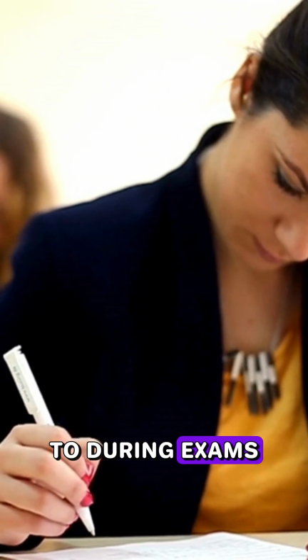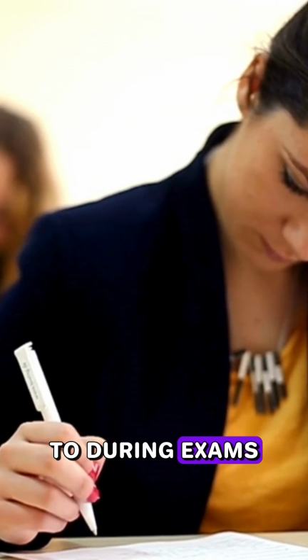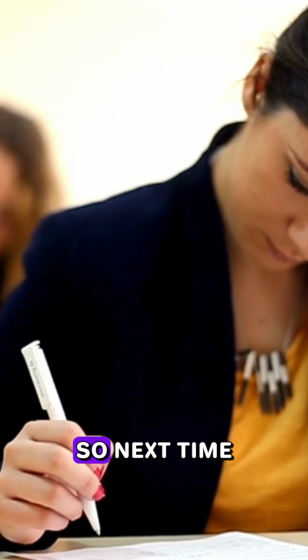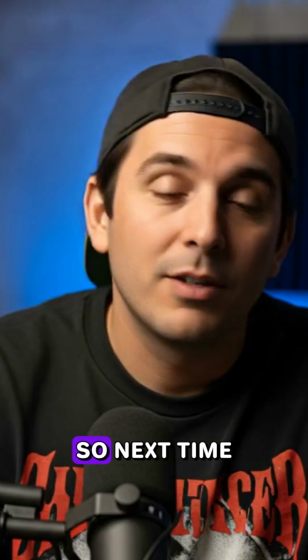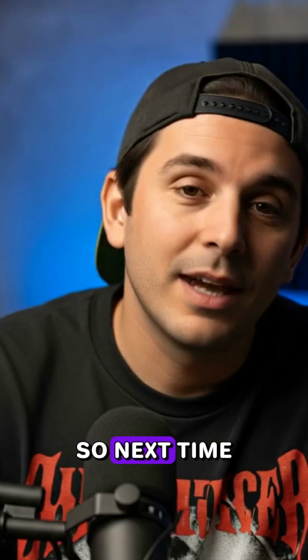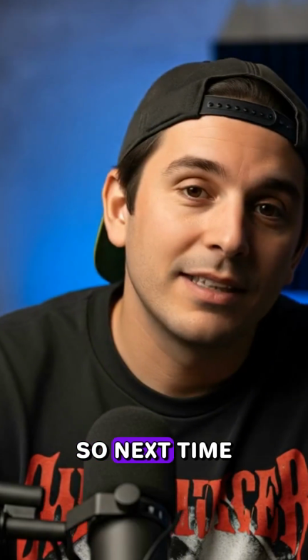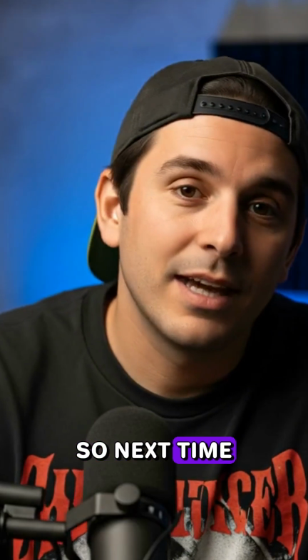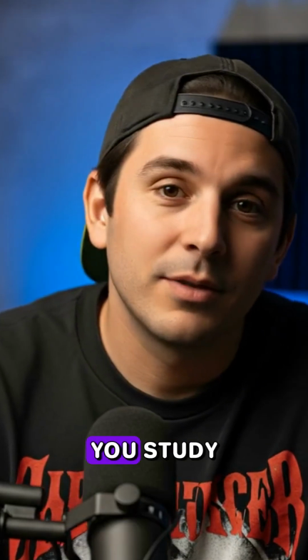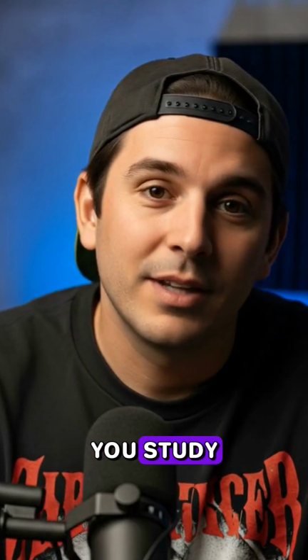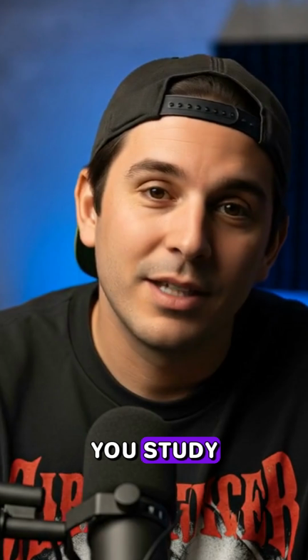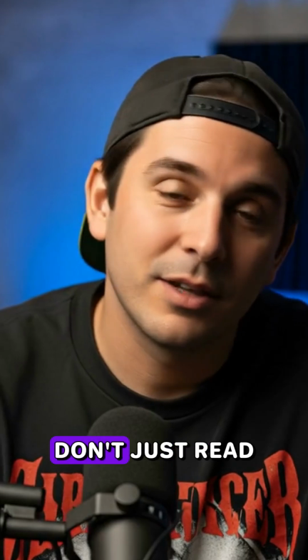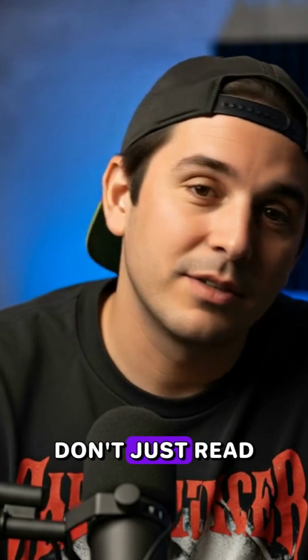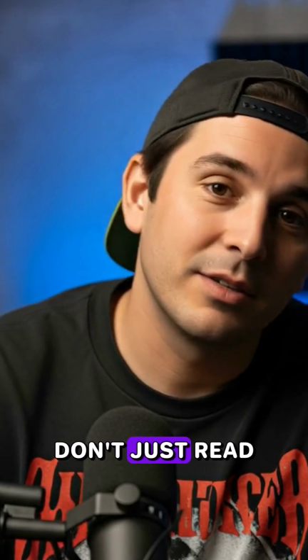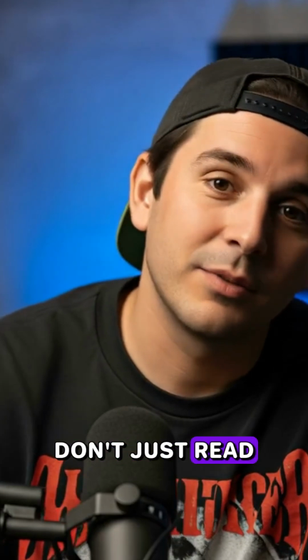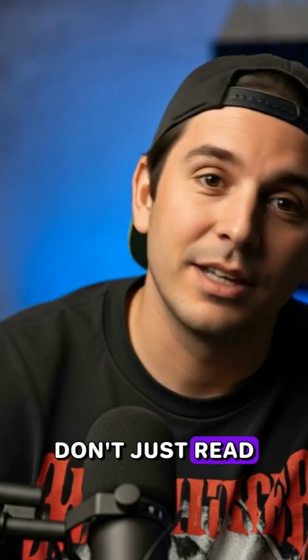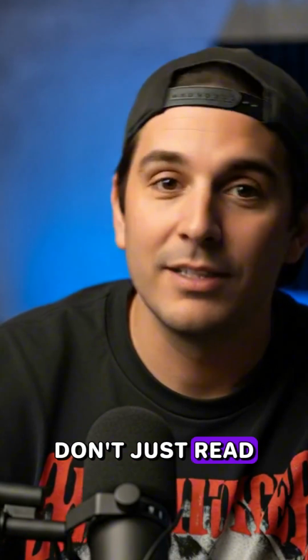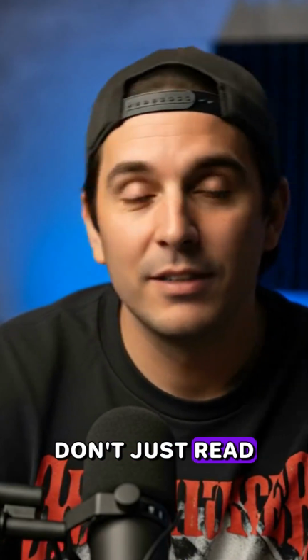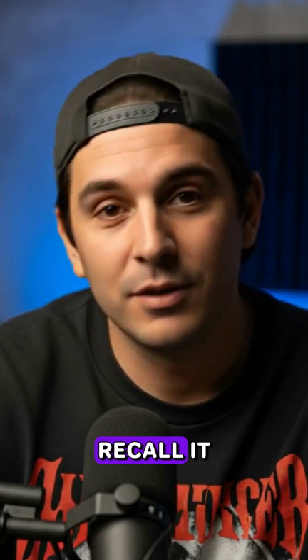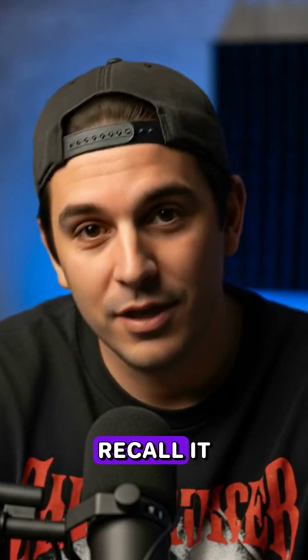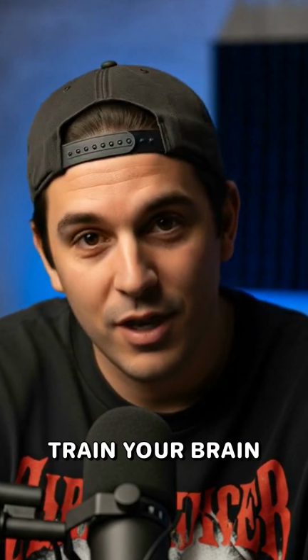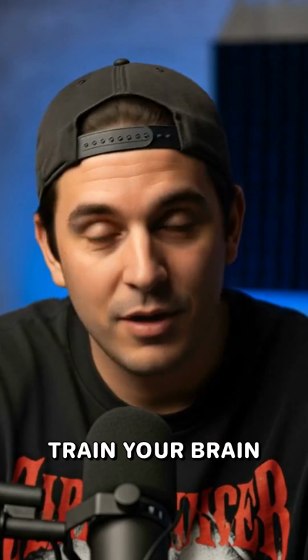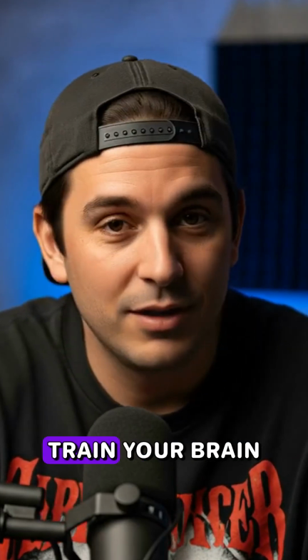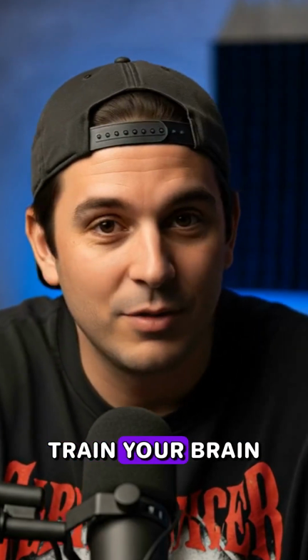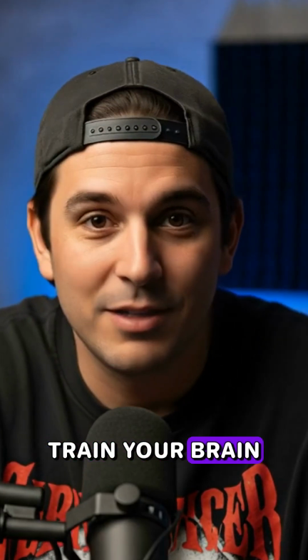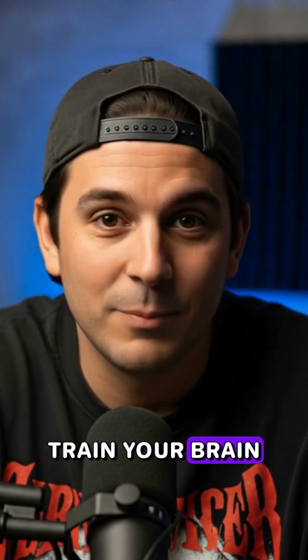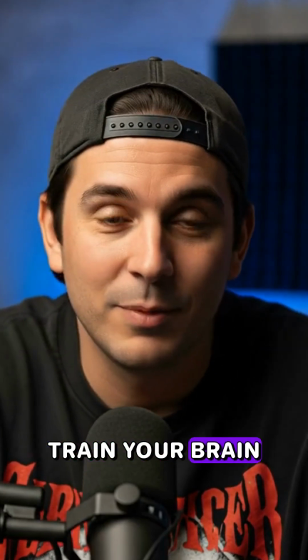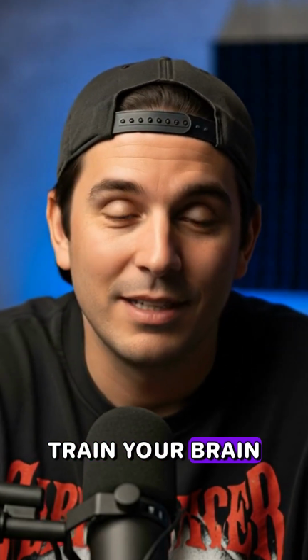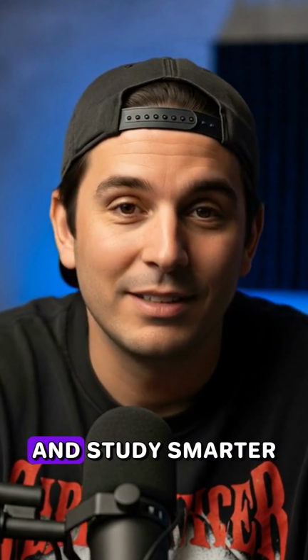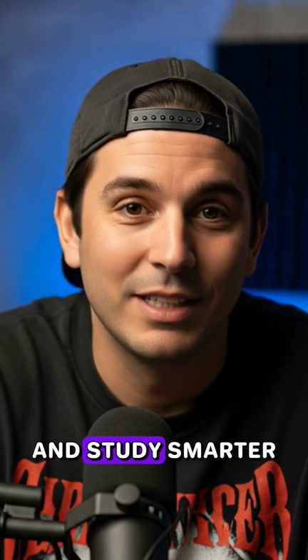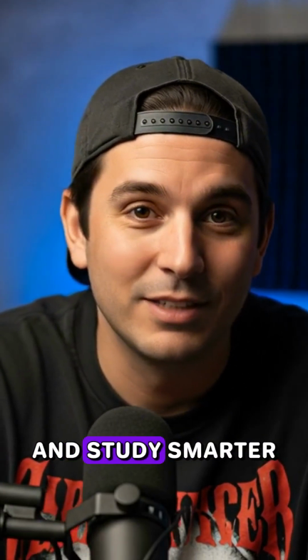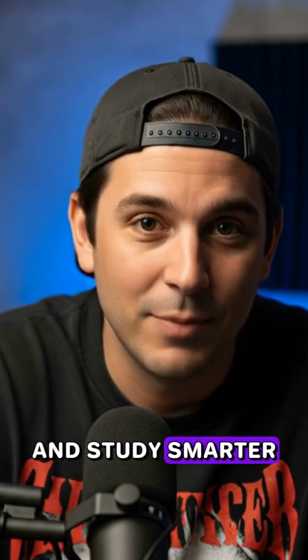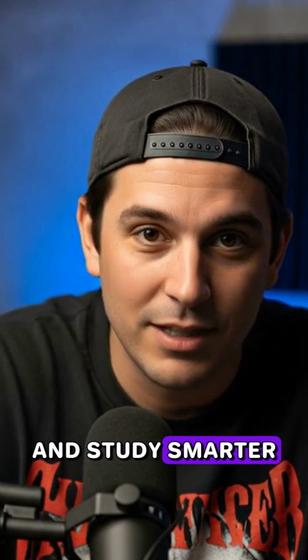So next time you study, don't just read. Recall it, train your brain, and study smarter.